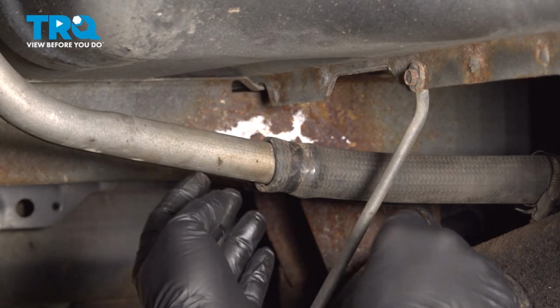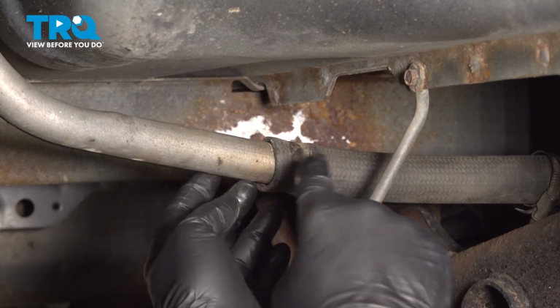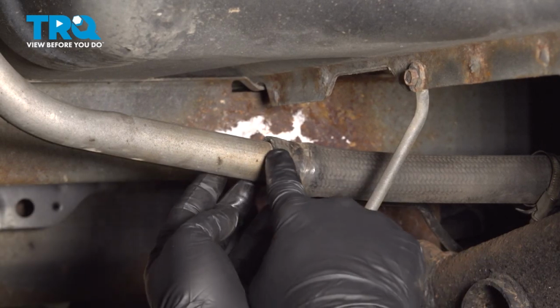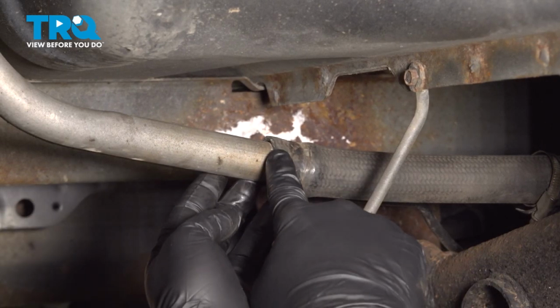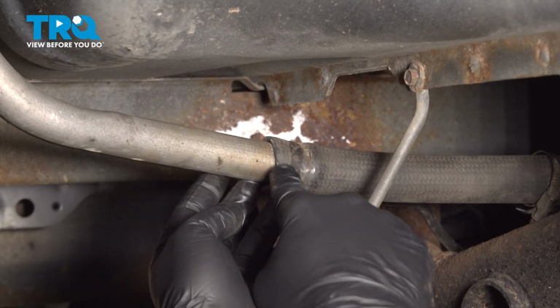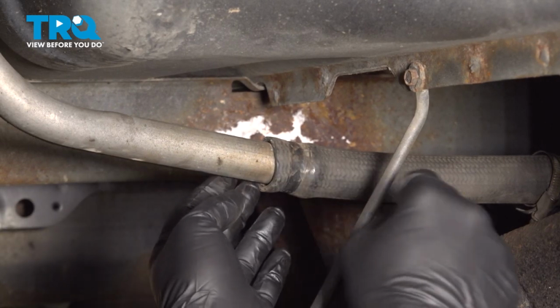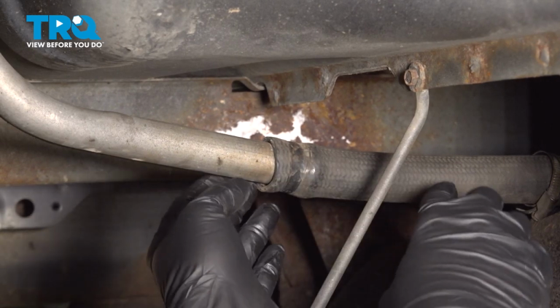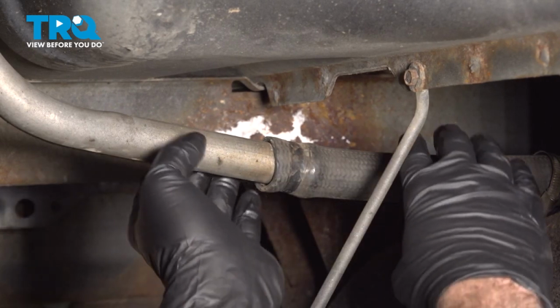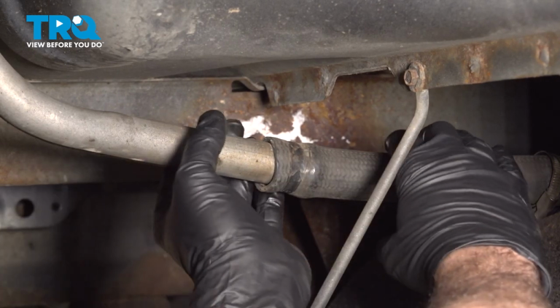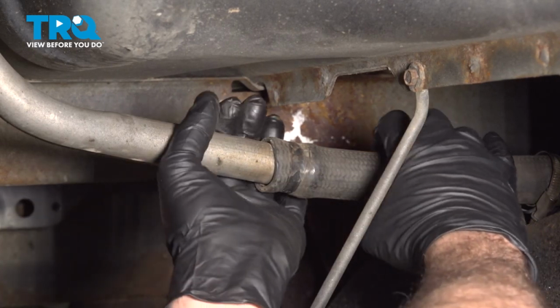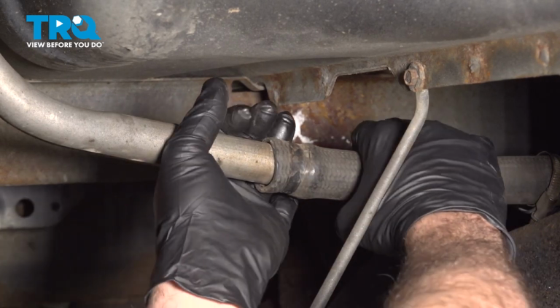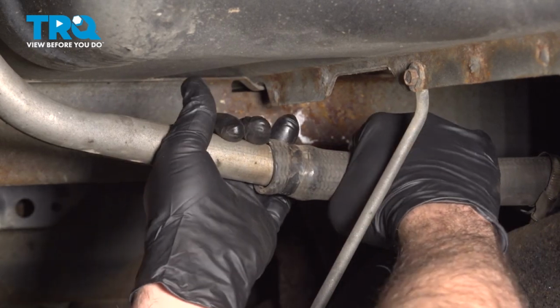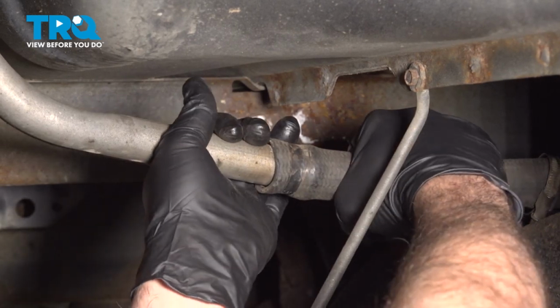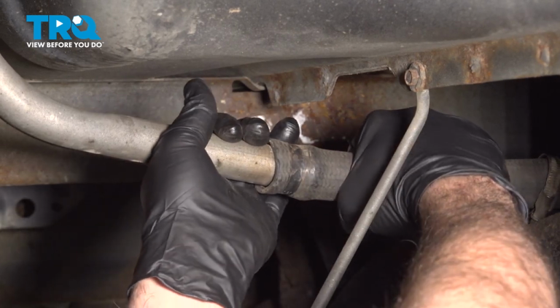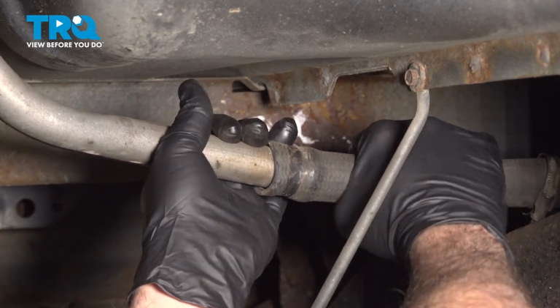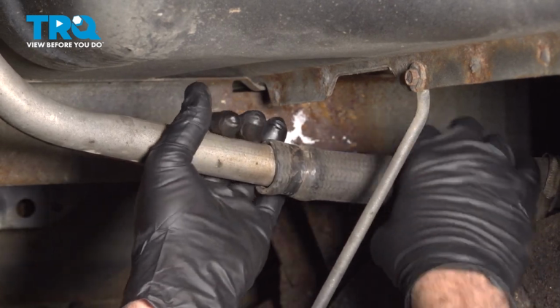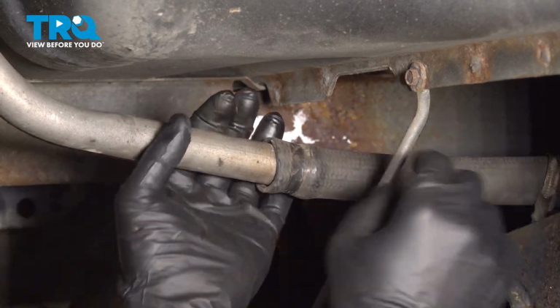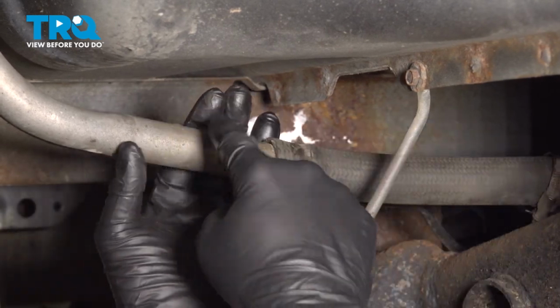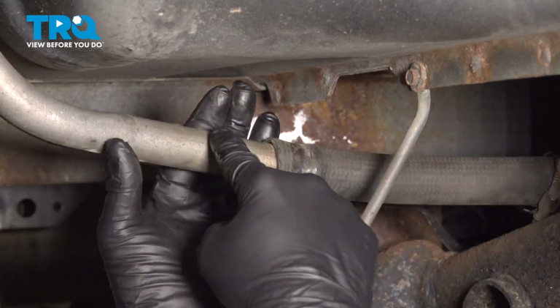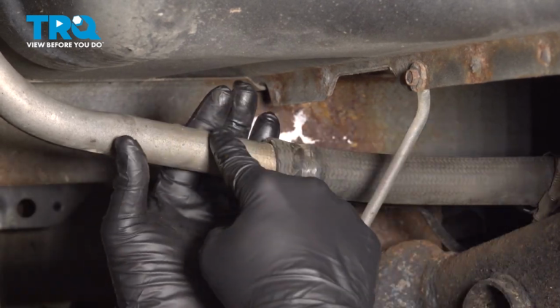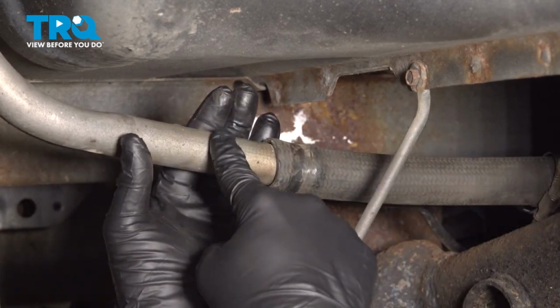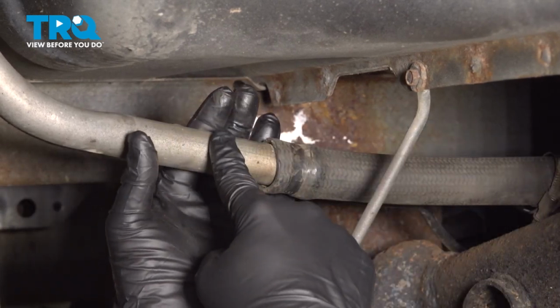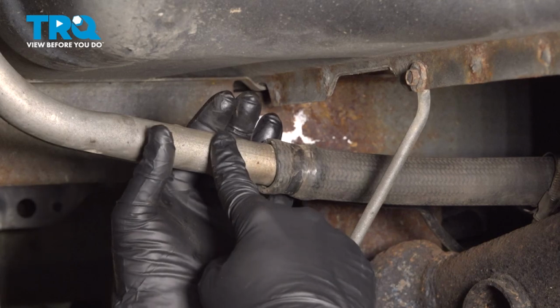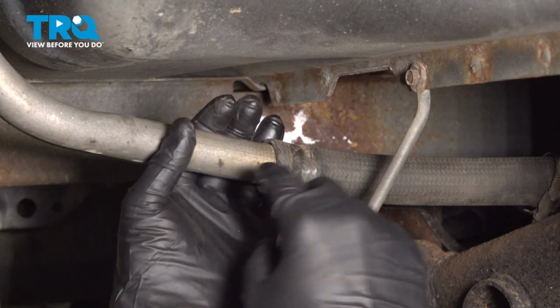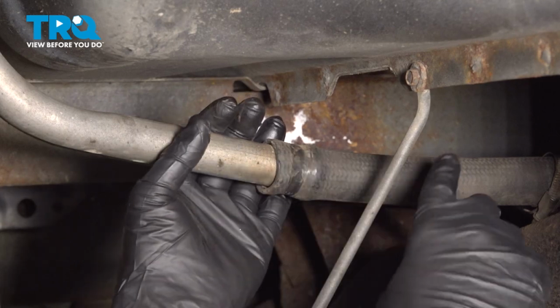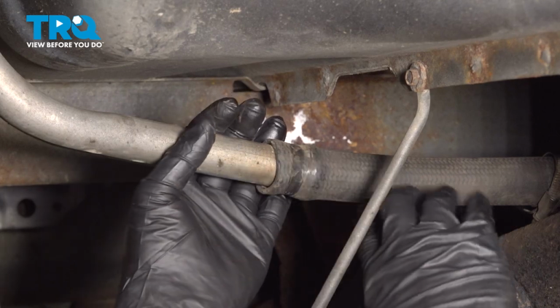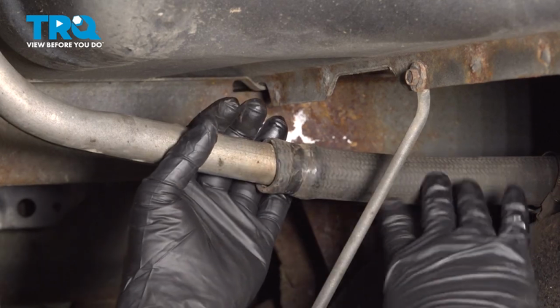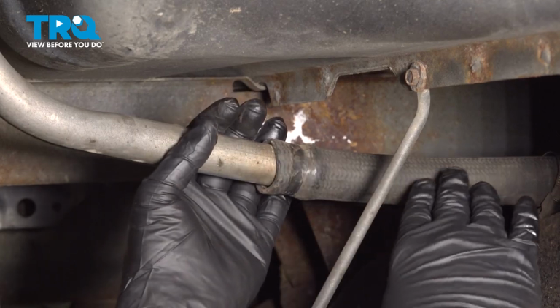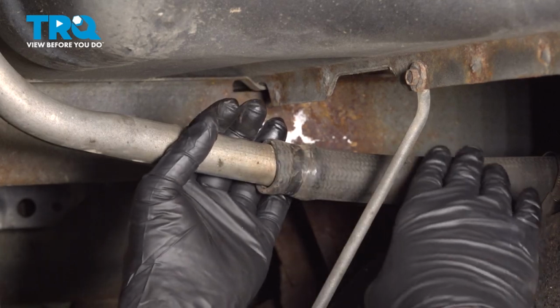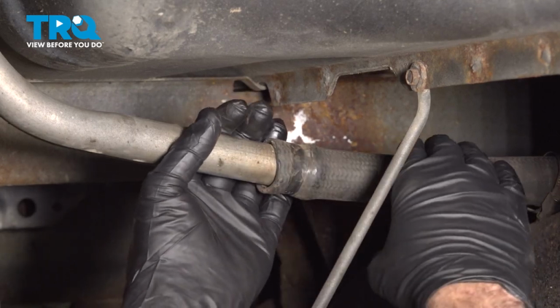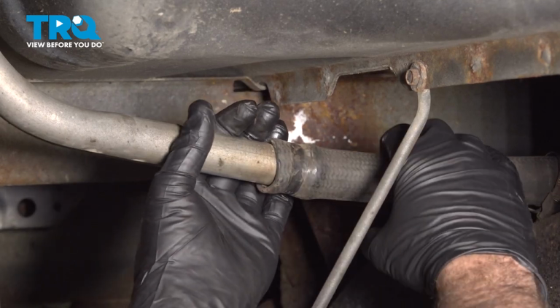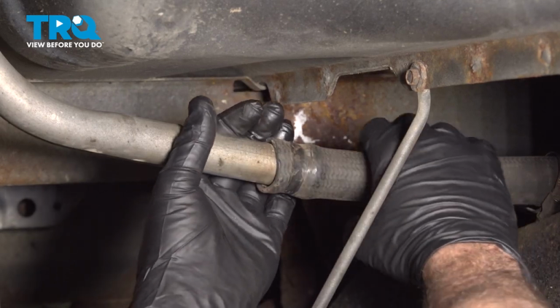At this point, you want to try and work this hose off of the fill tube and just tuck it aside.